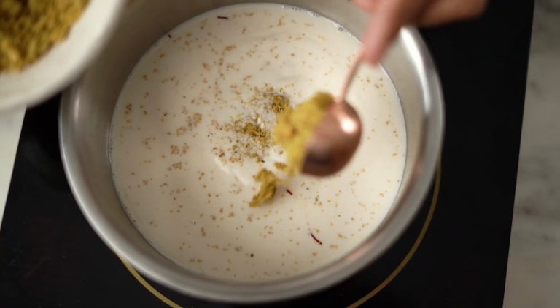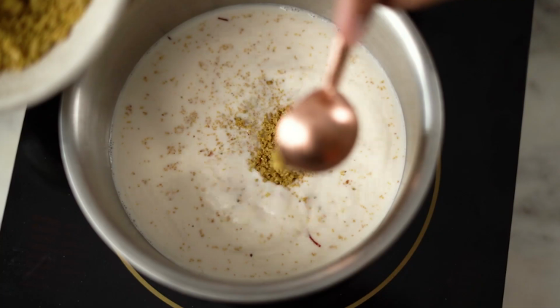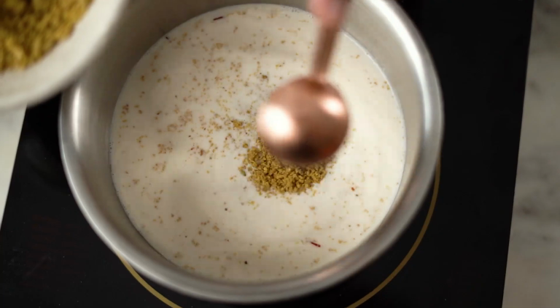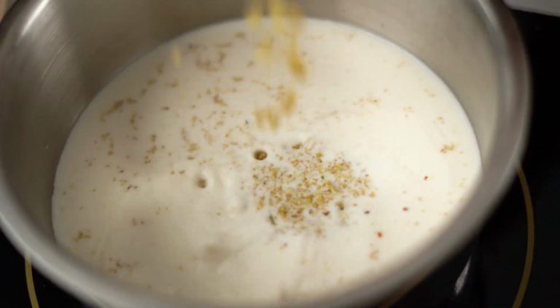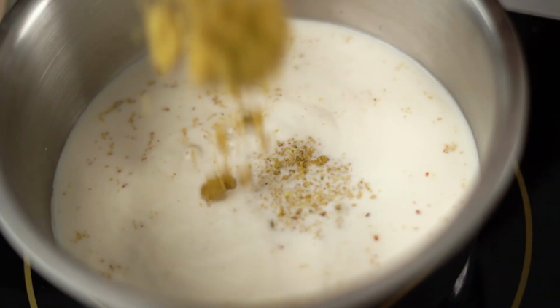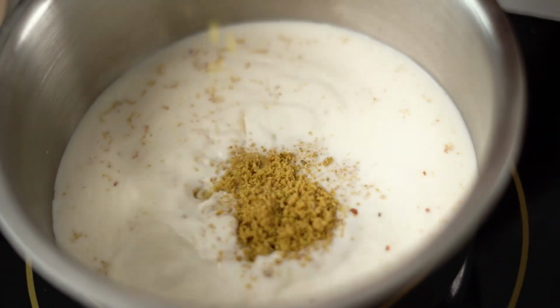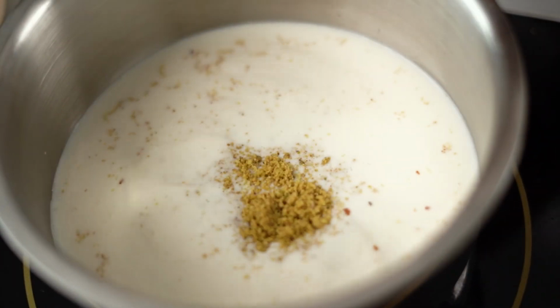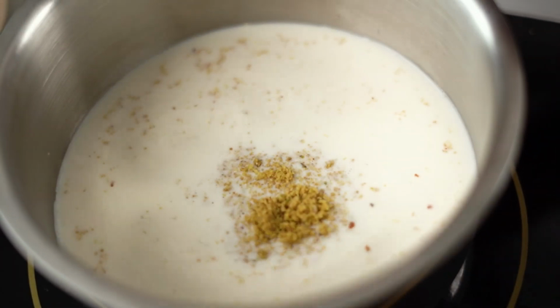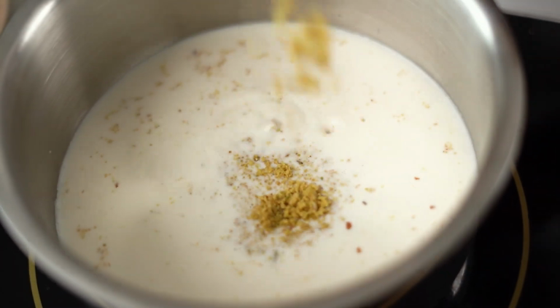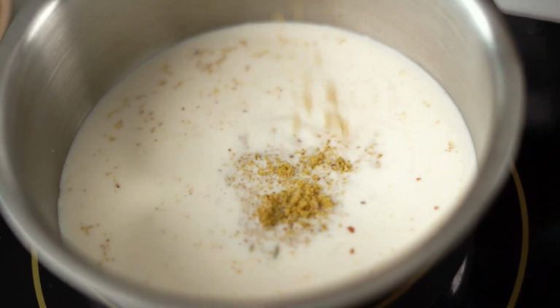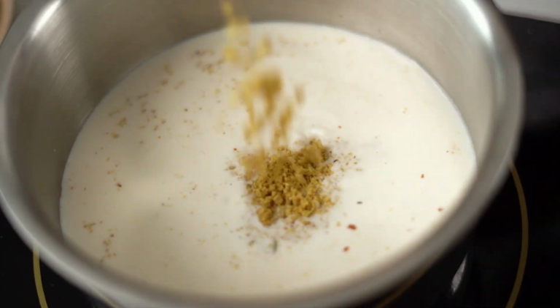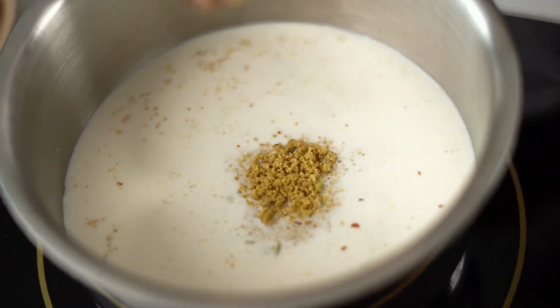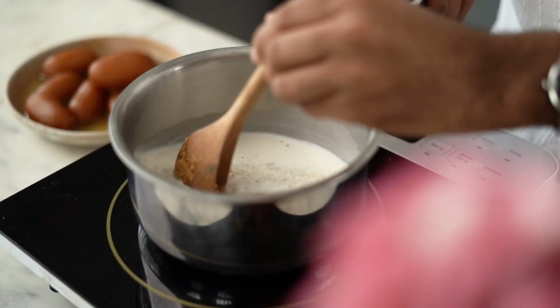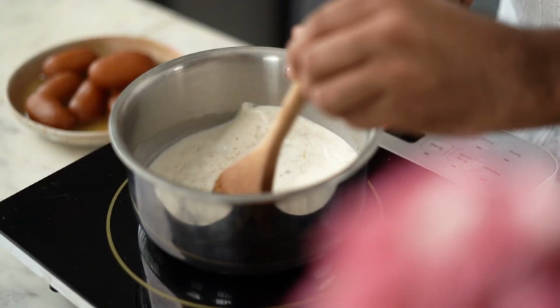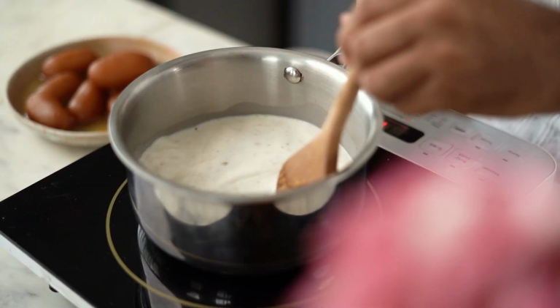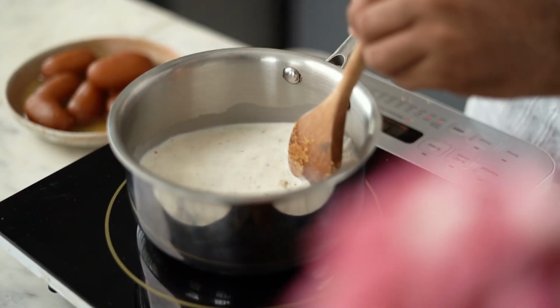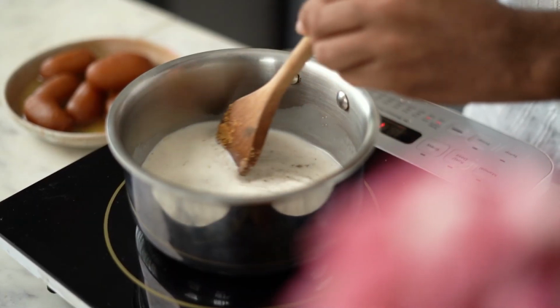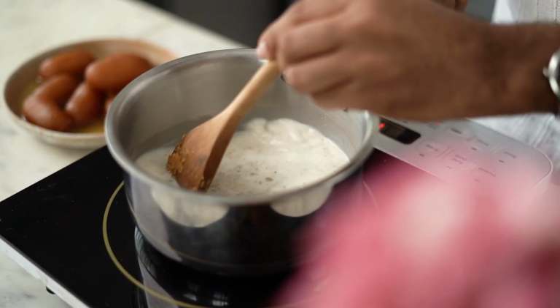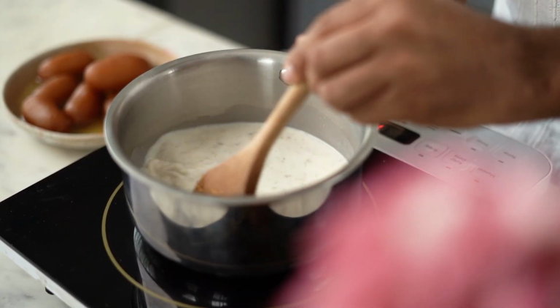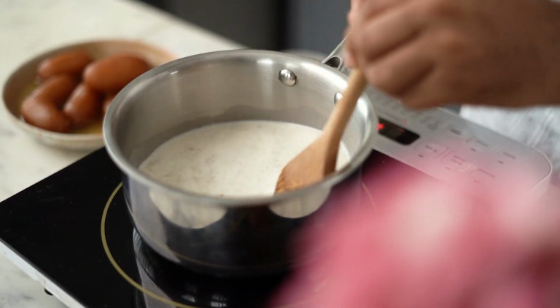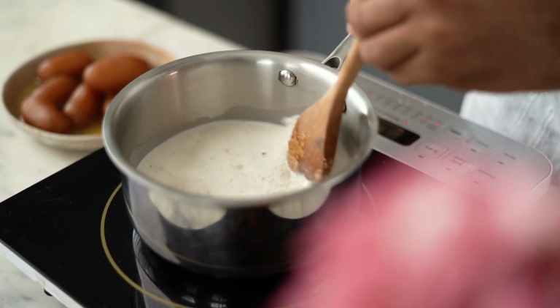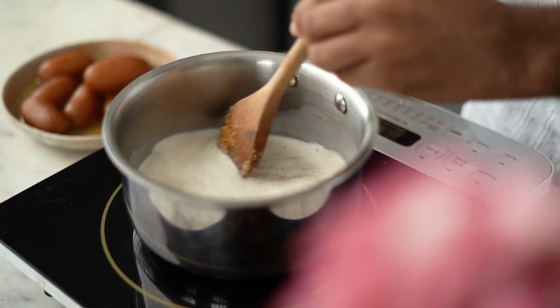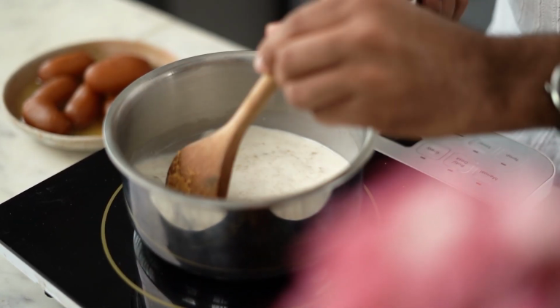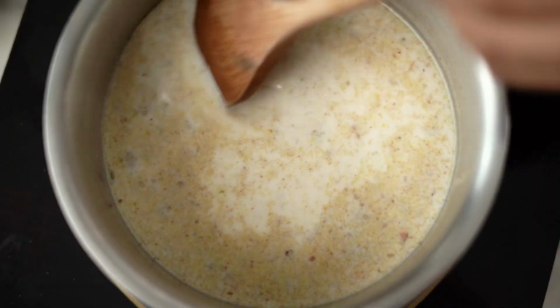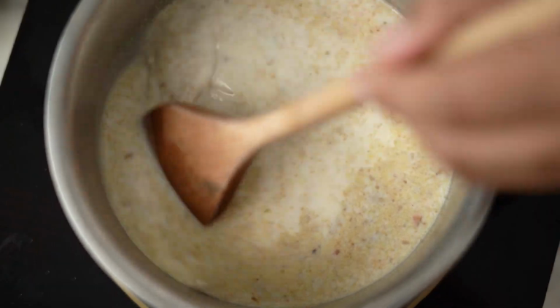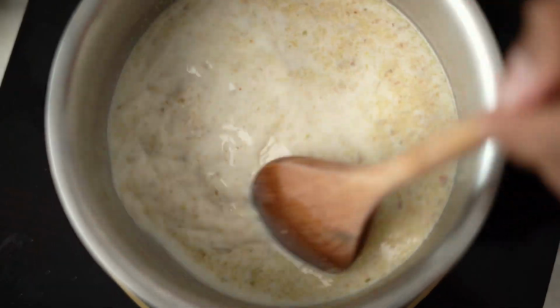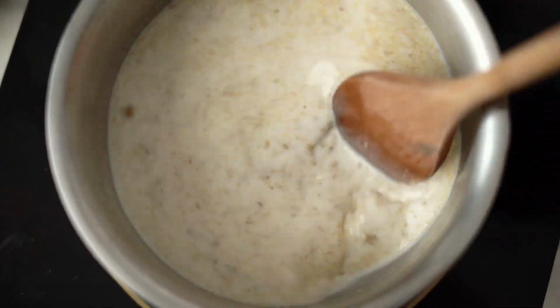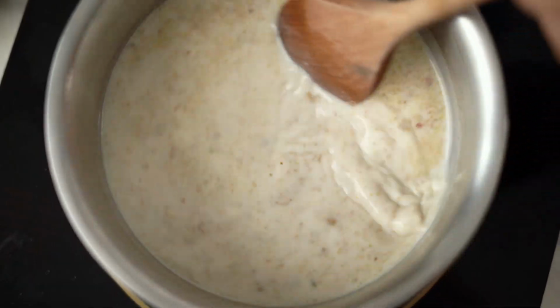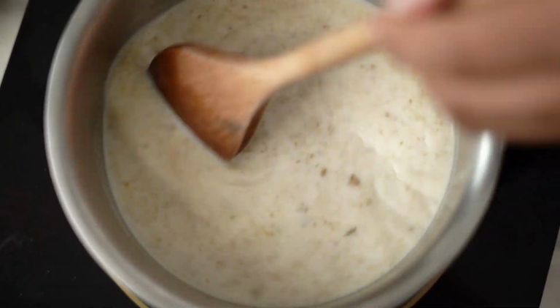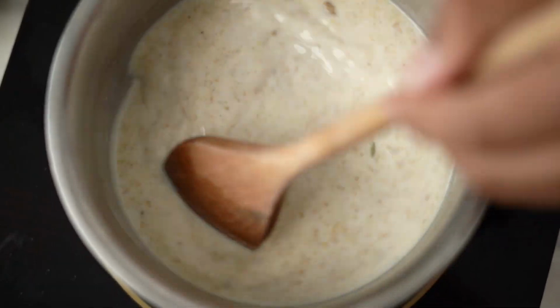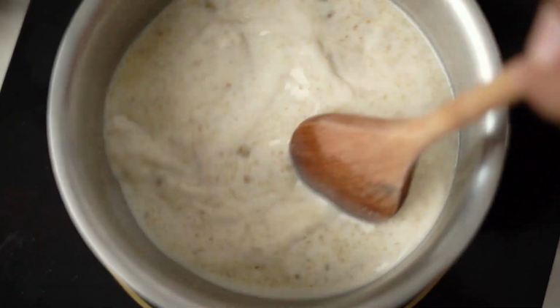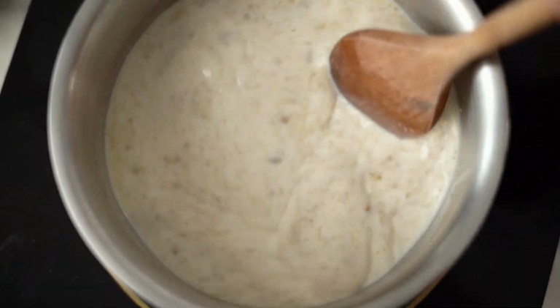I have done a video on how to make Thandai Powder at home, so if you want to check that out, I will leave the link in the description box below.